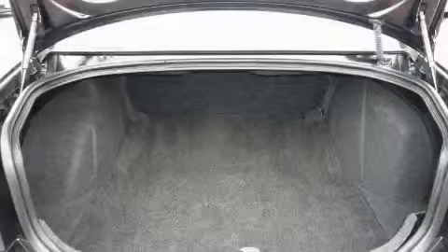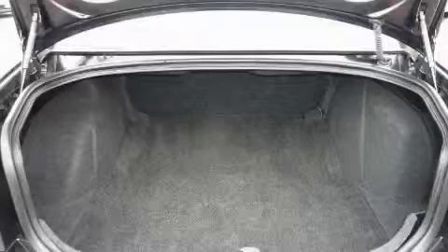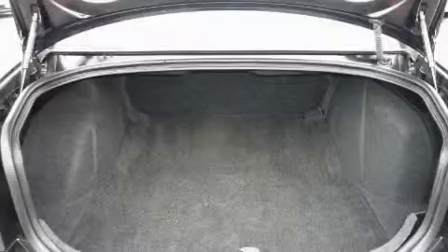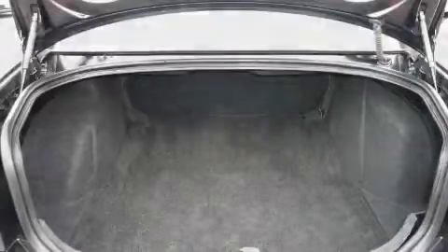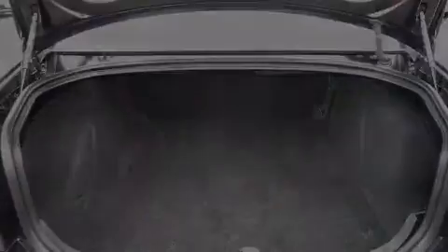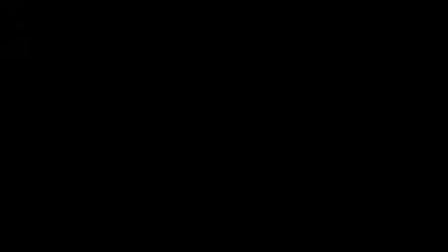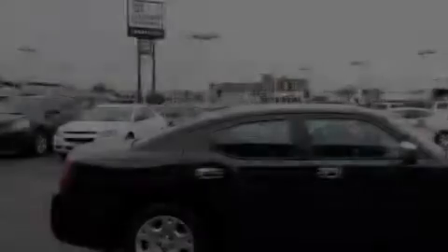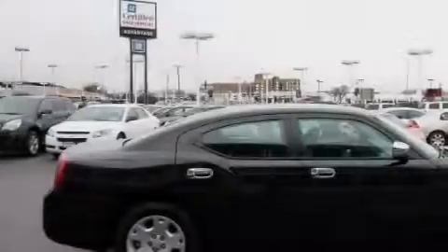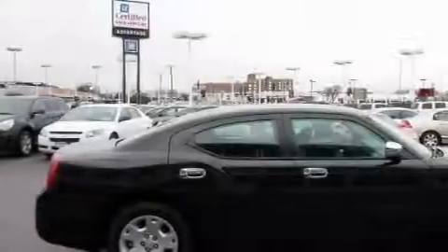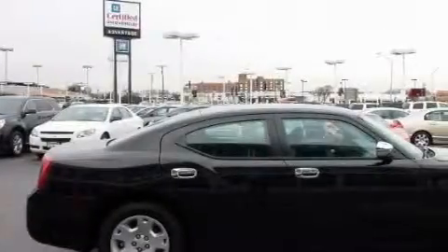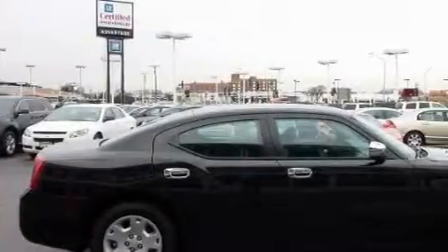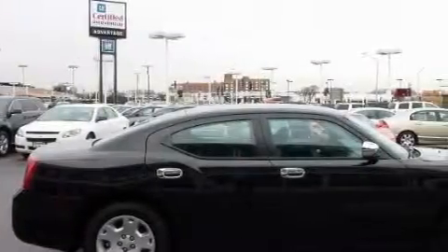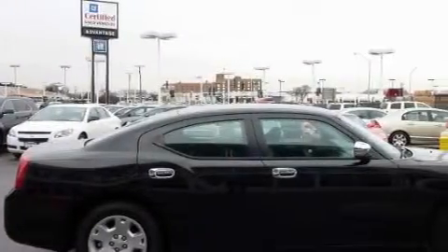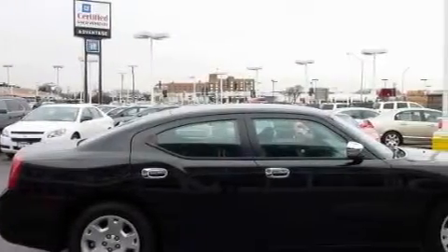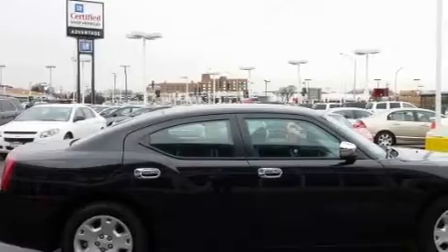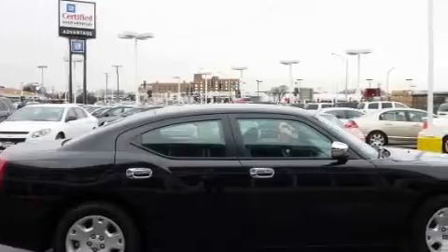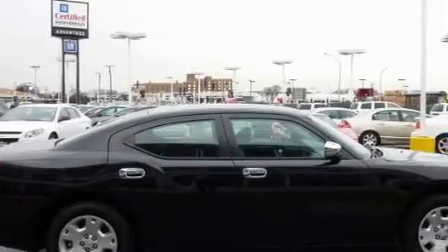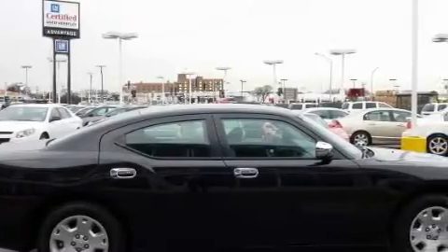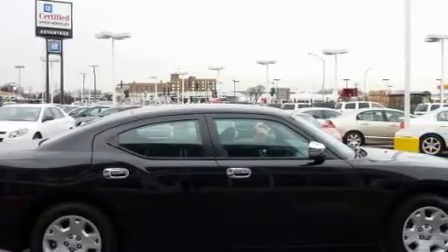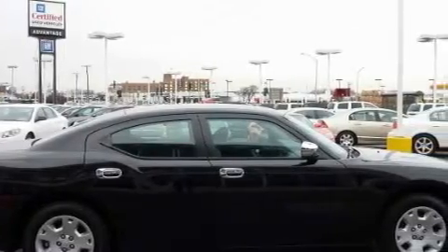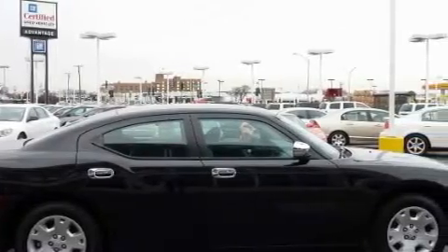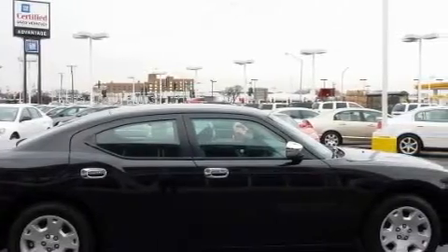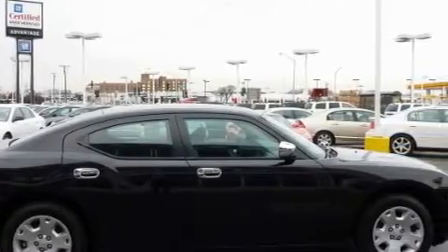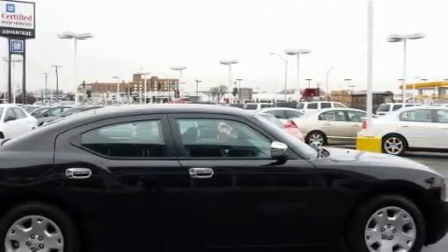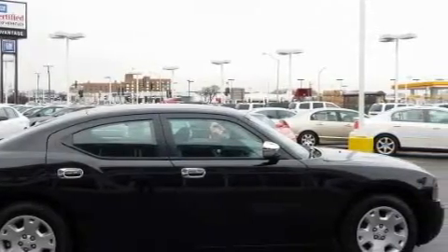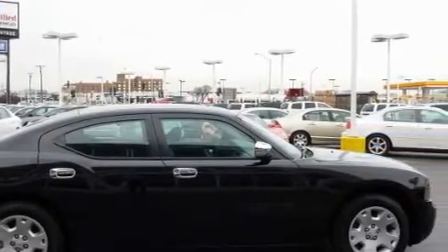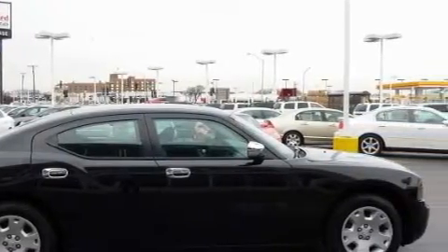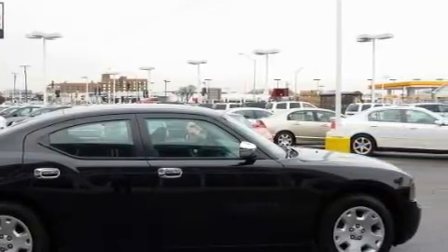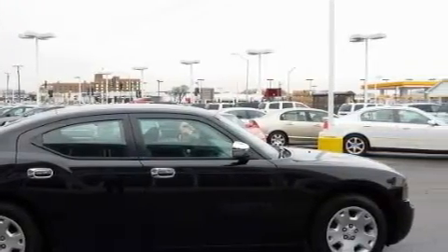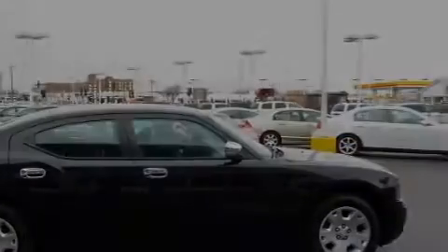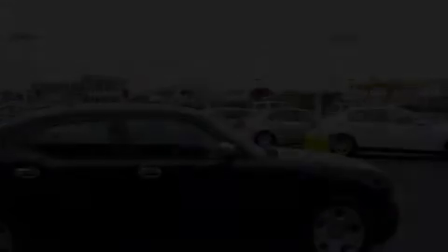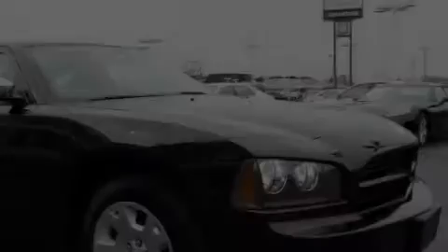With an EPA estimated rating of 28 miles per gallon on the highway, this vehicle helps leave money in your pocket where you want it.